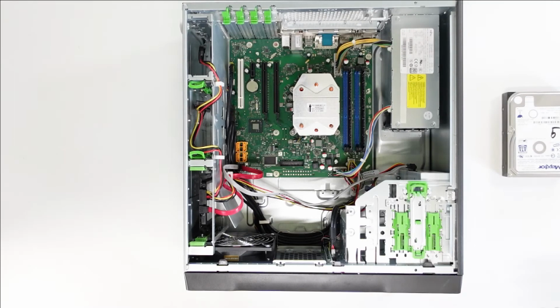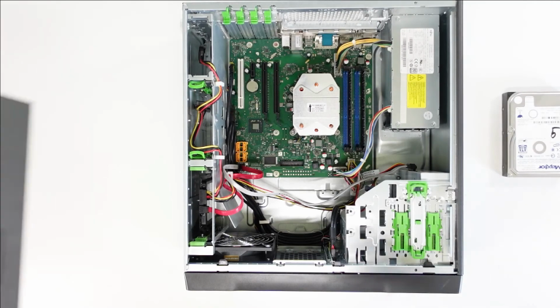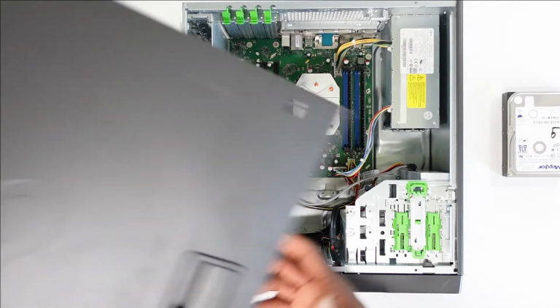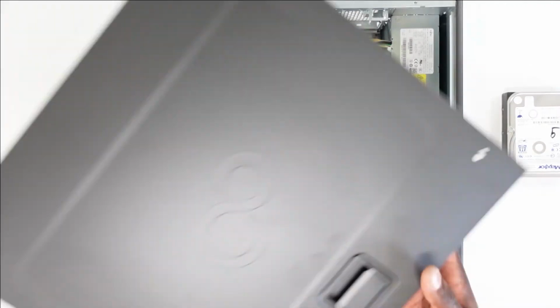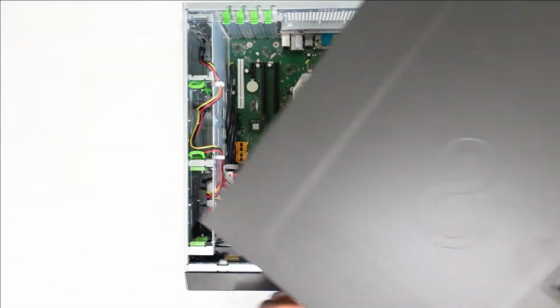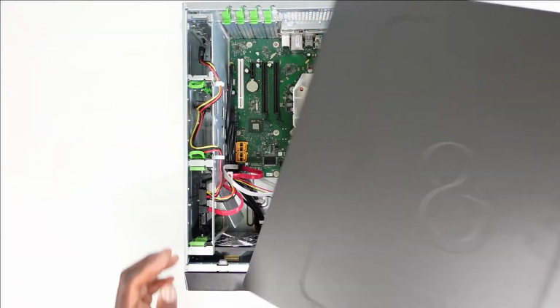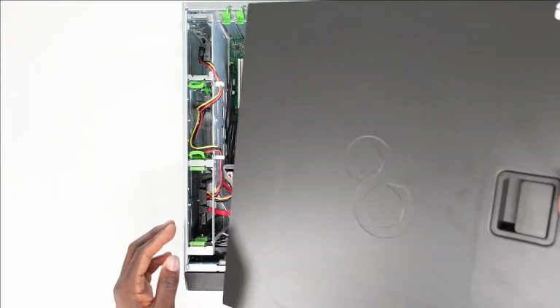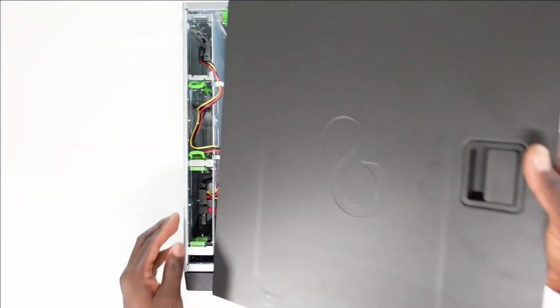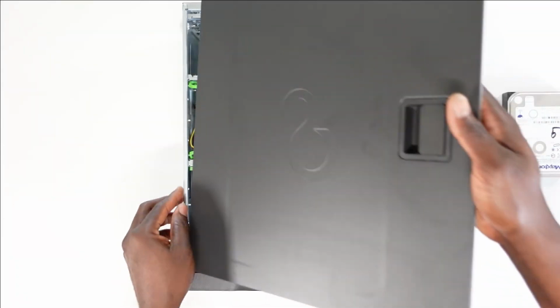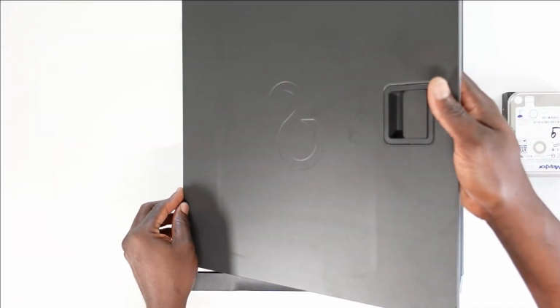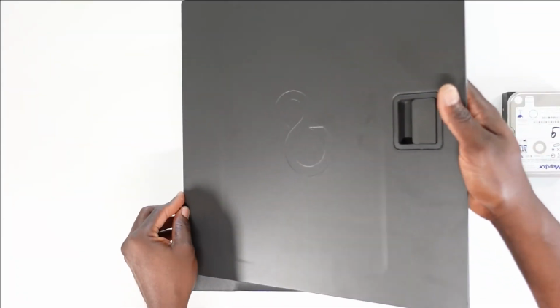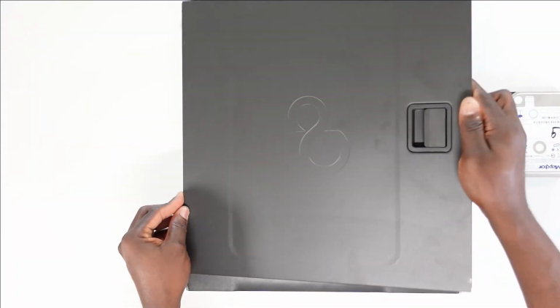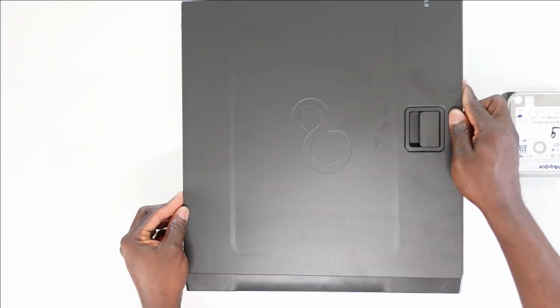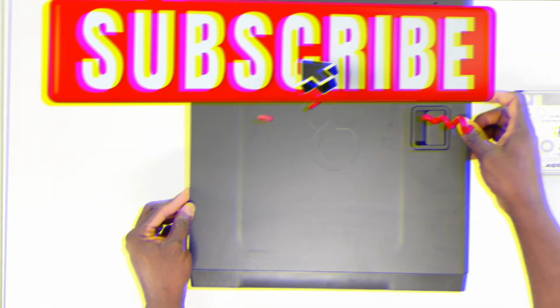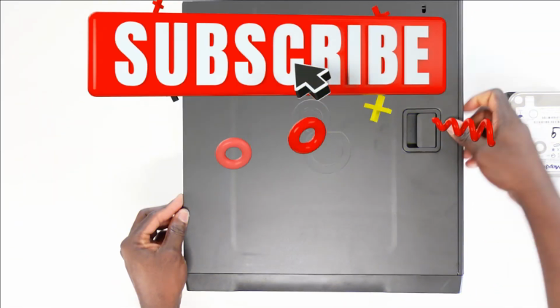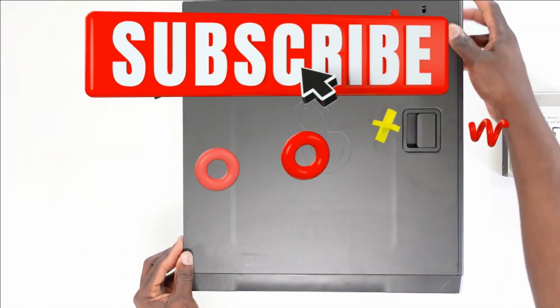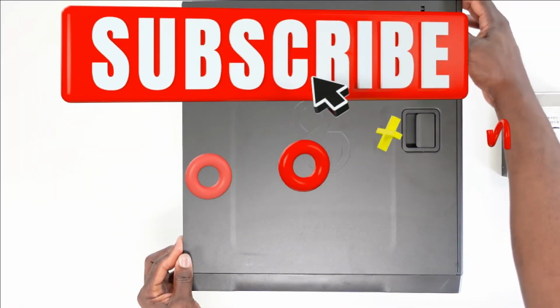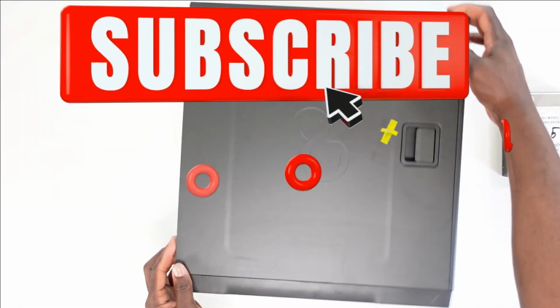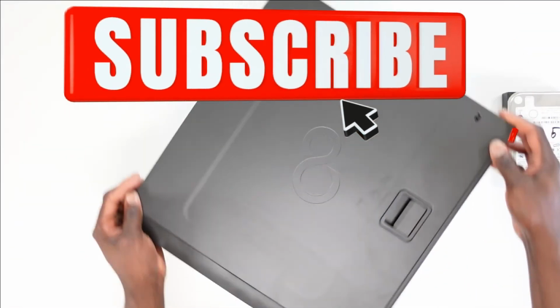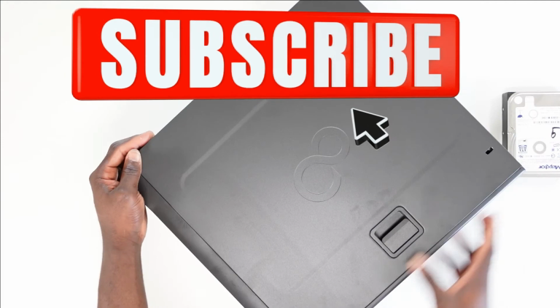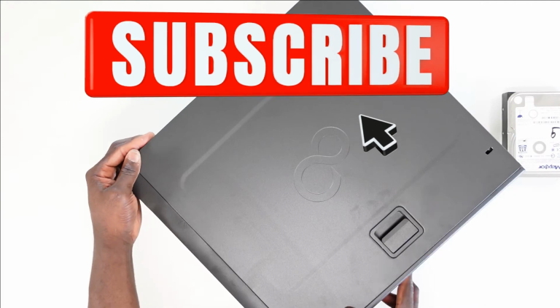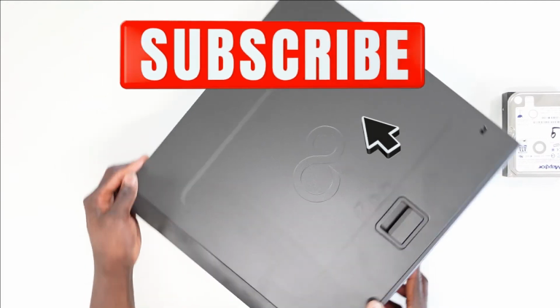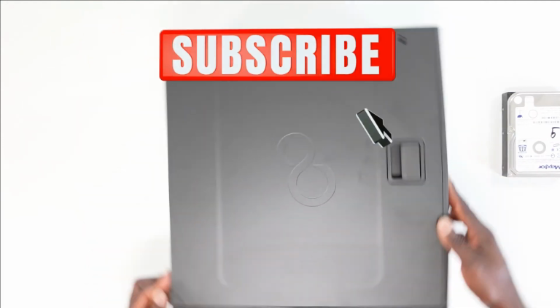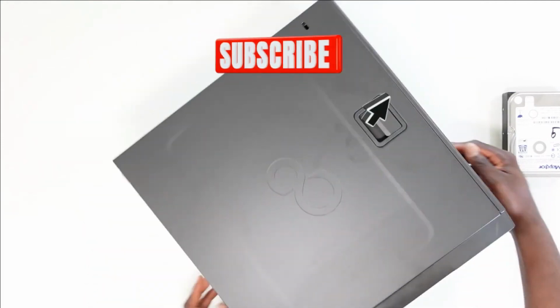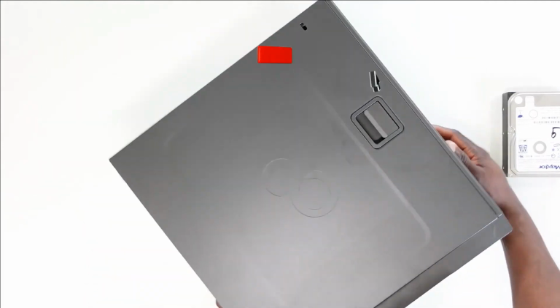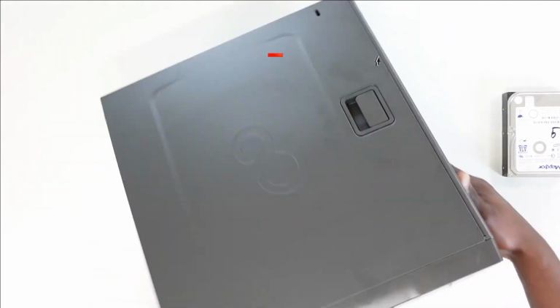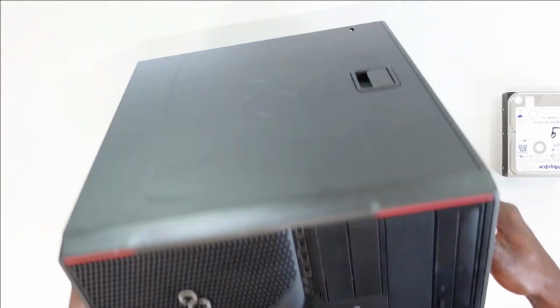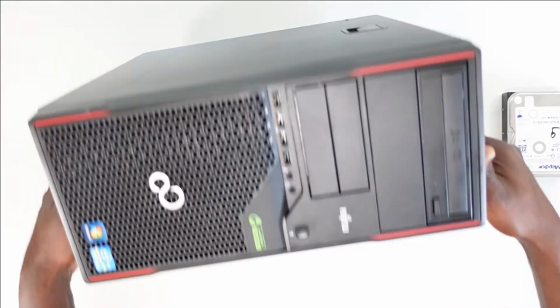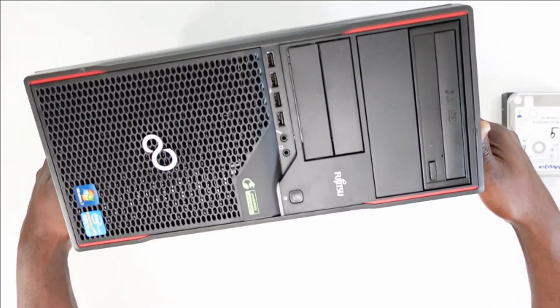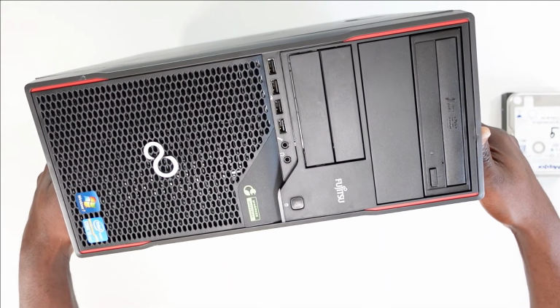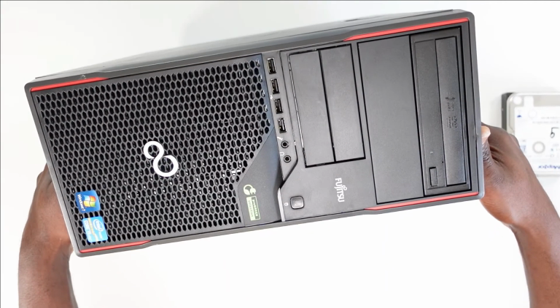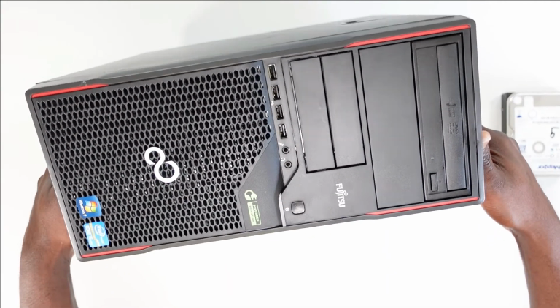The next upgrade is on the Dell OptiPlex 7040 small form factor PC. Do make sure to check it out.